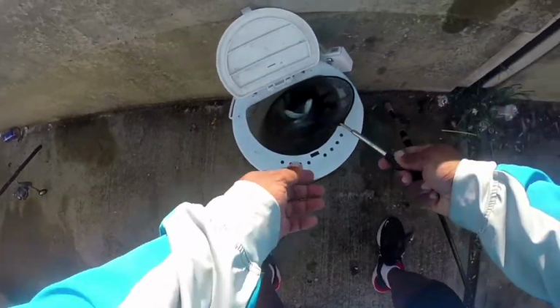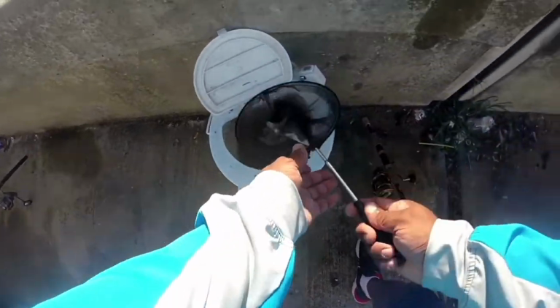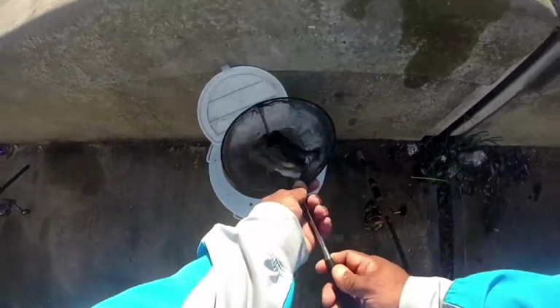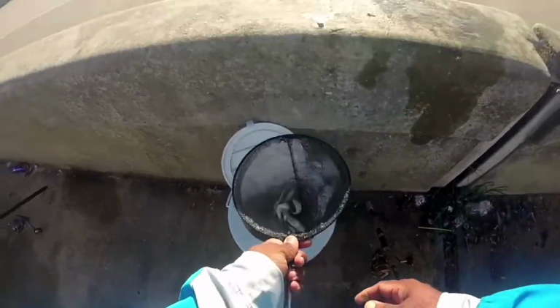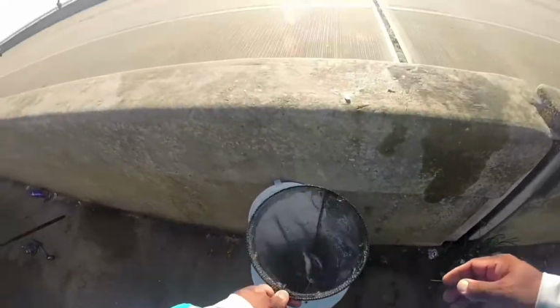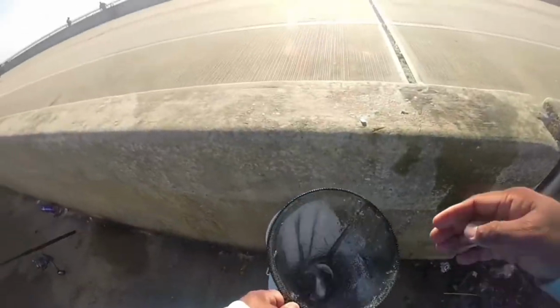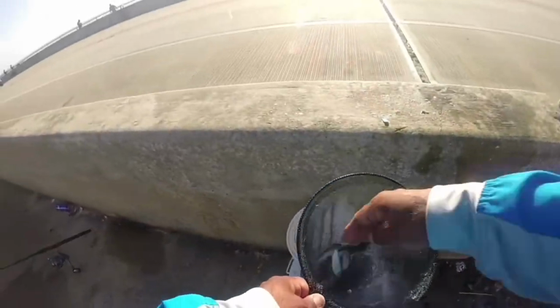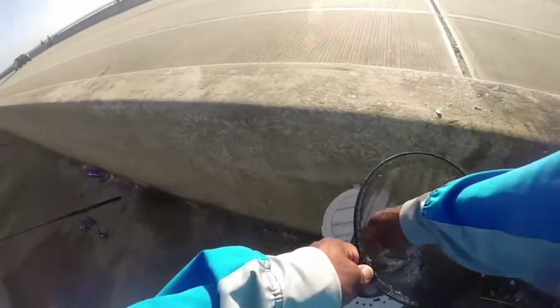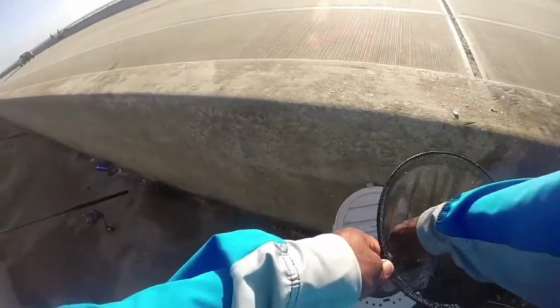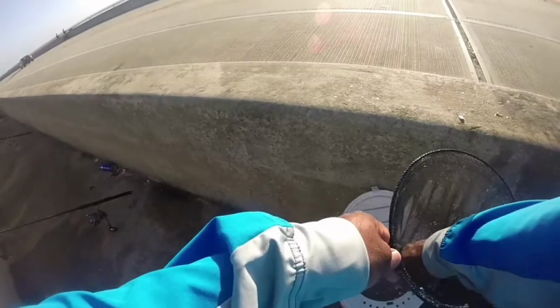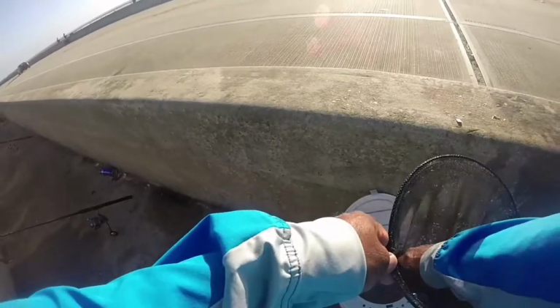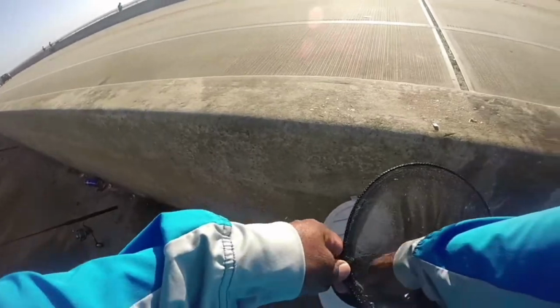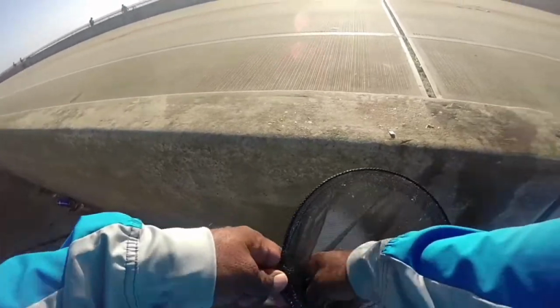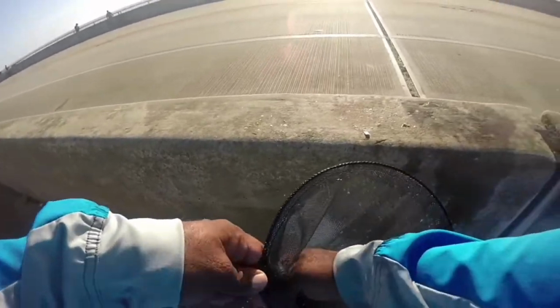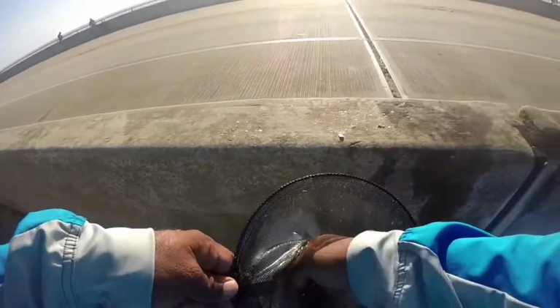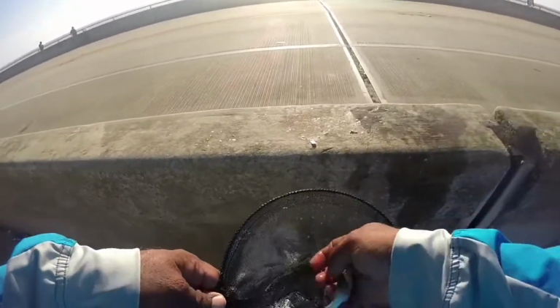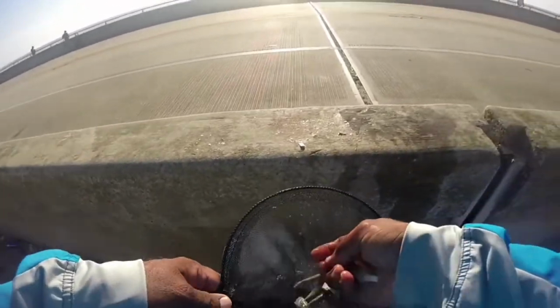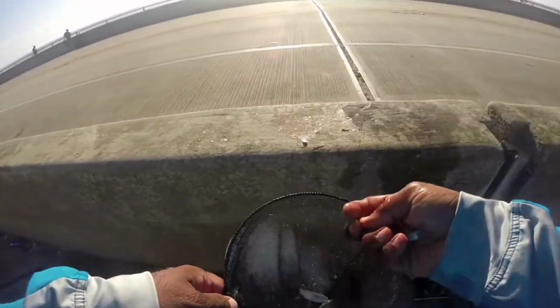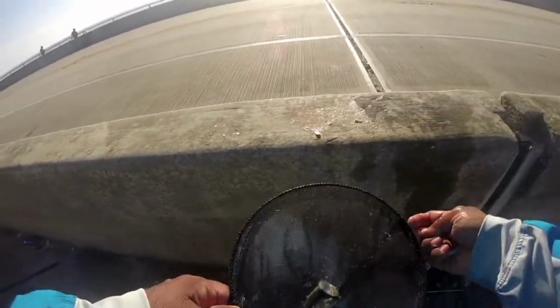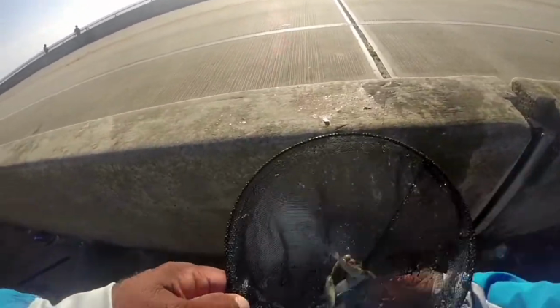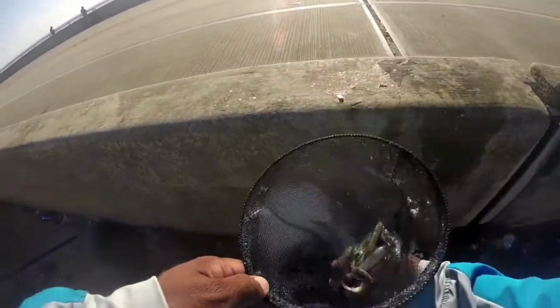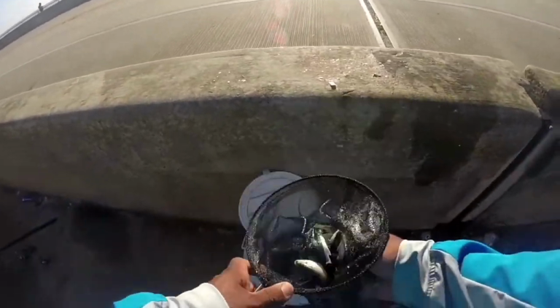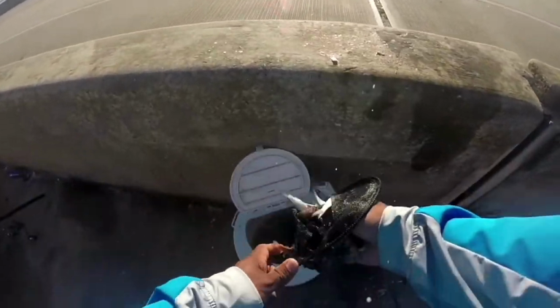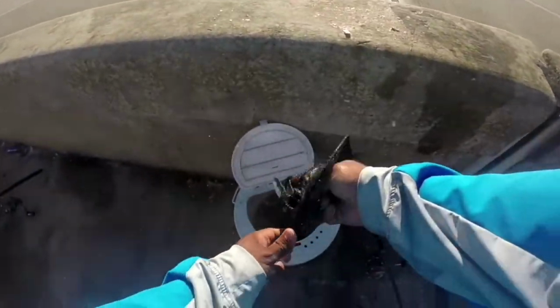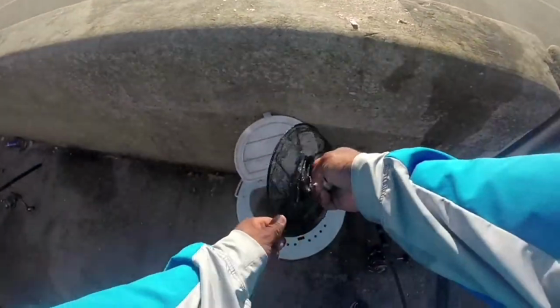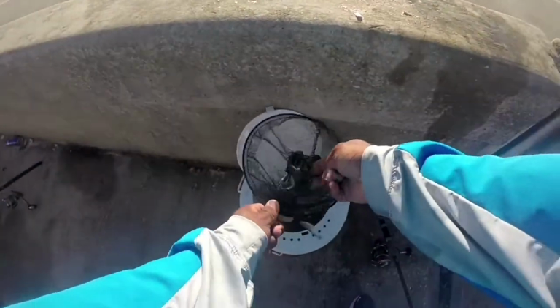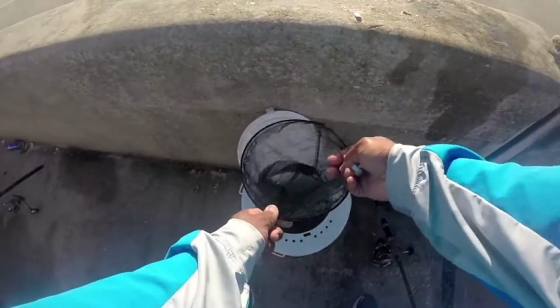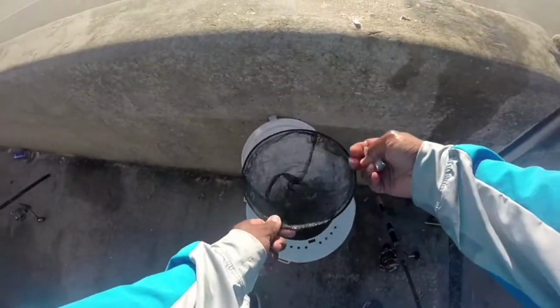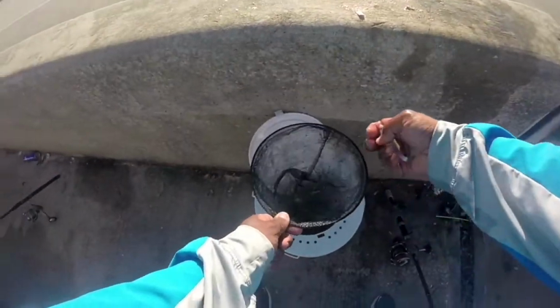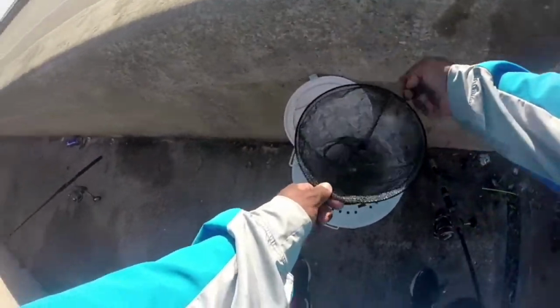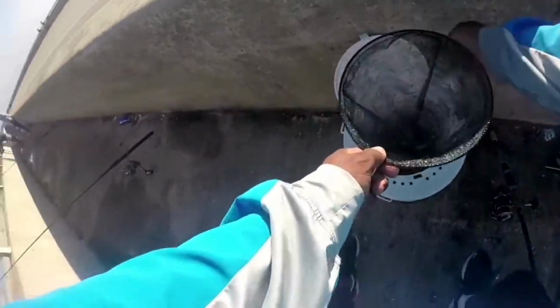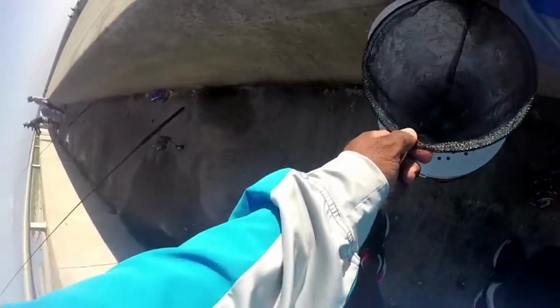So we're going to cut some mullet this morning. This is usually the bait of choice at the inlet.